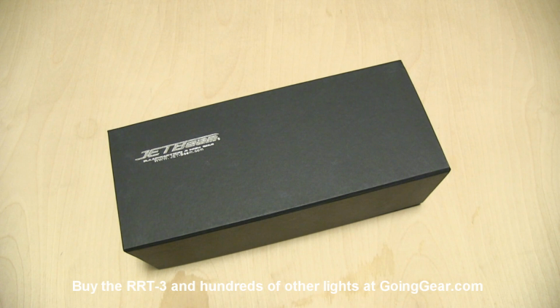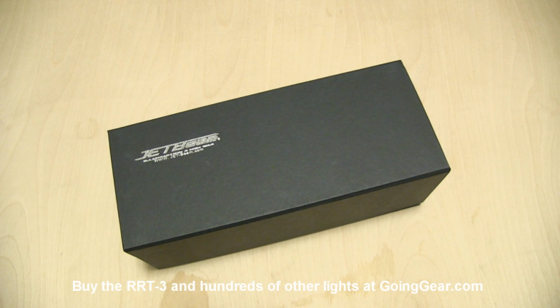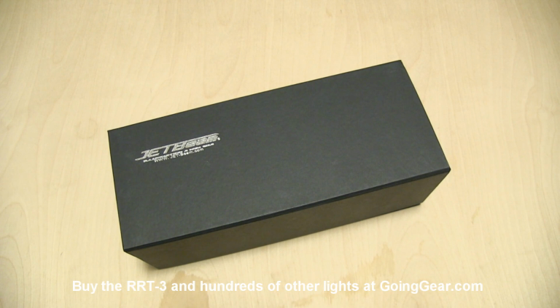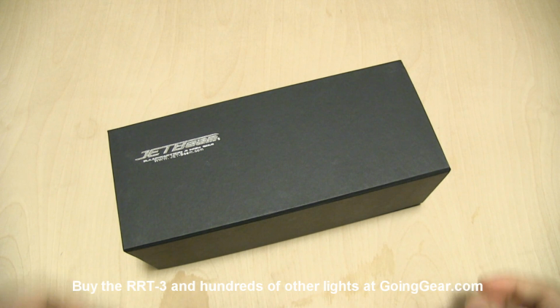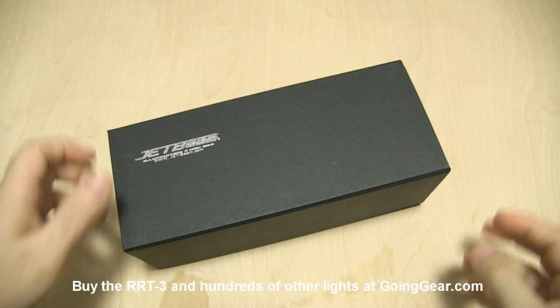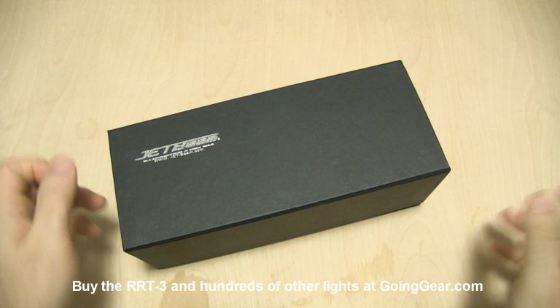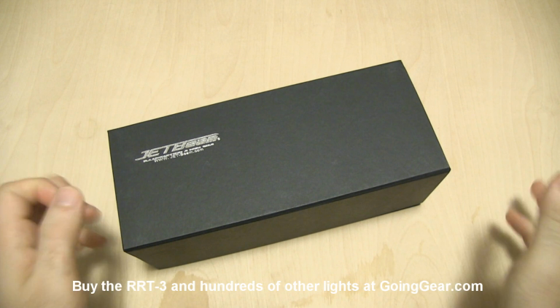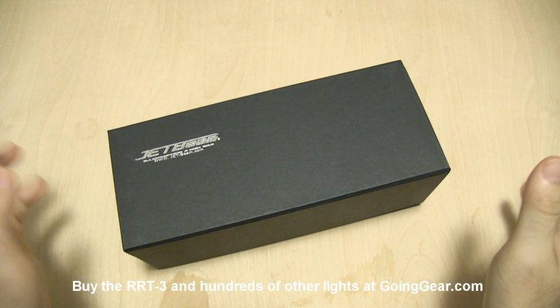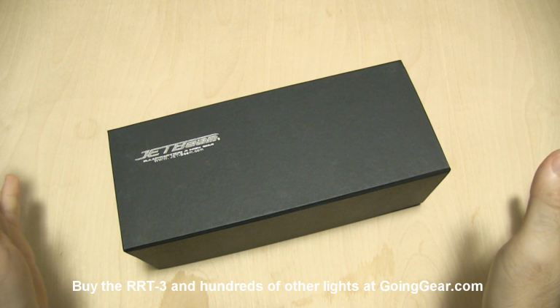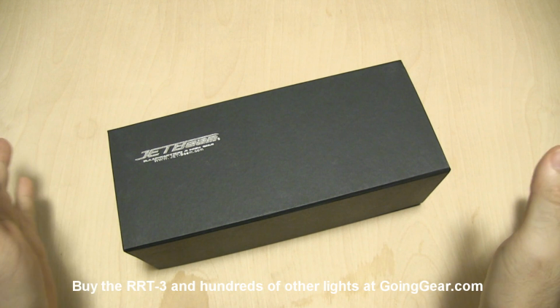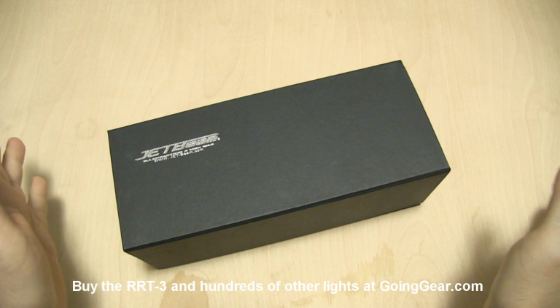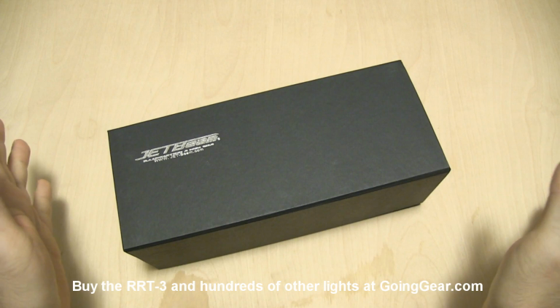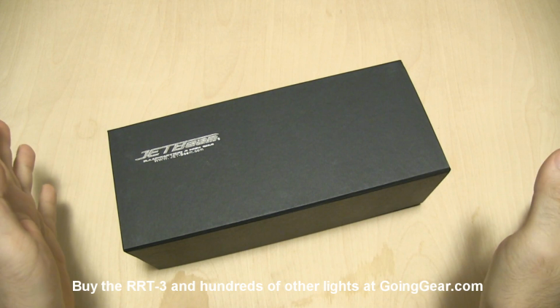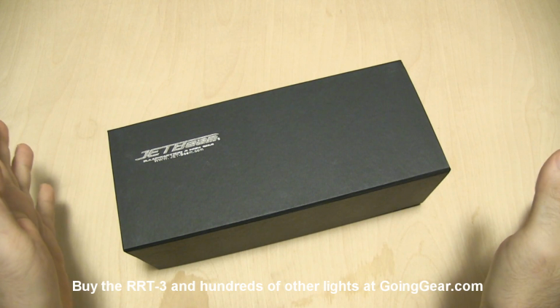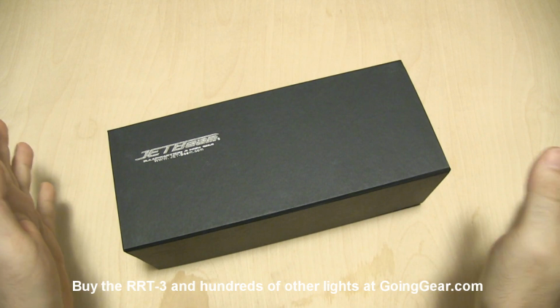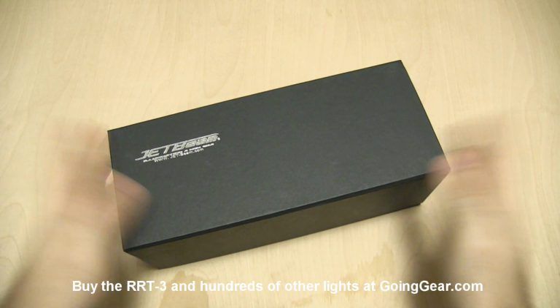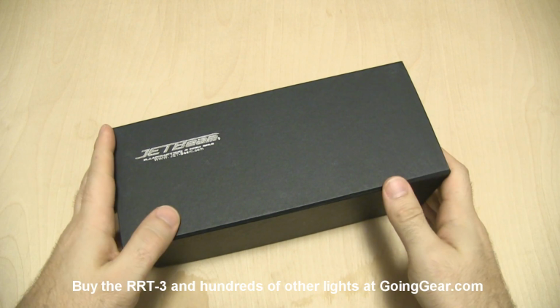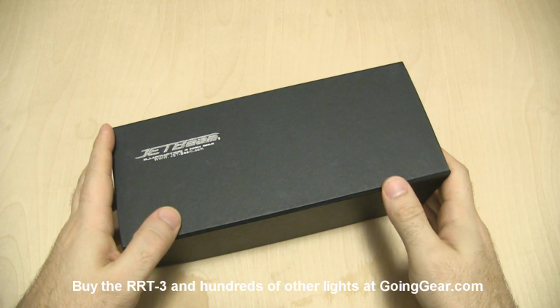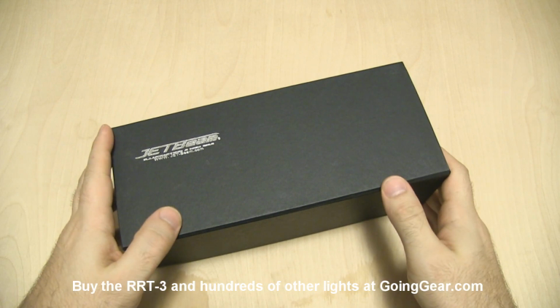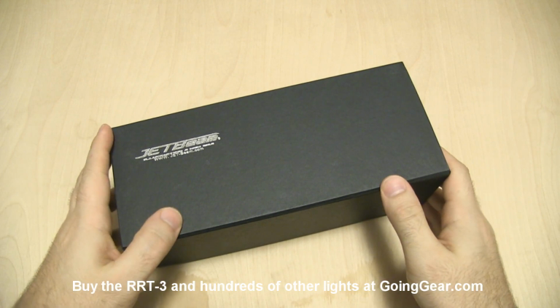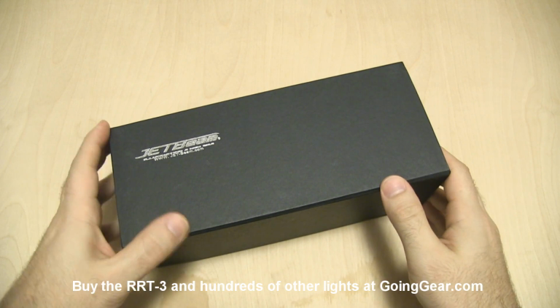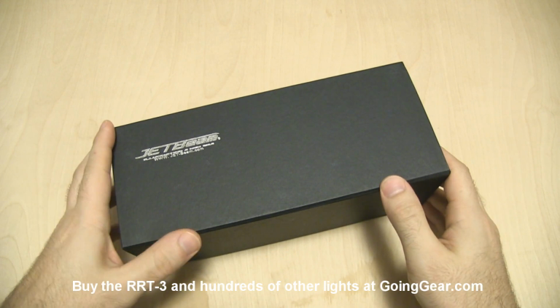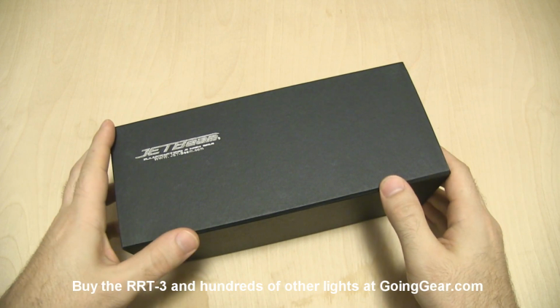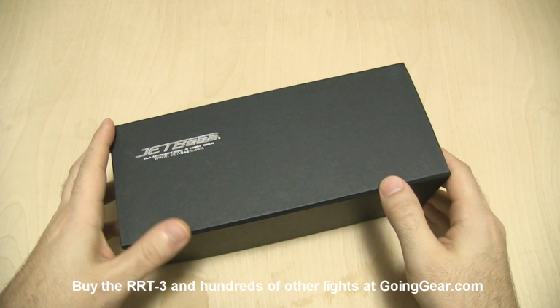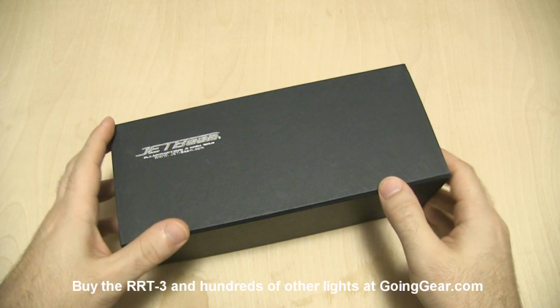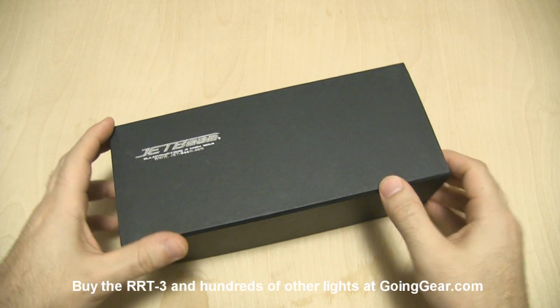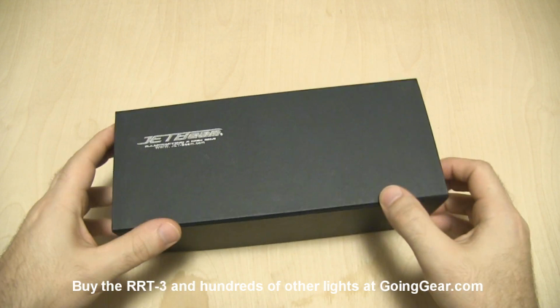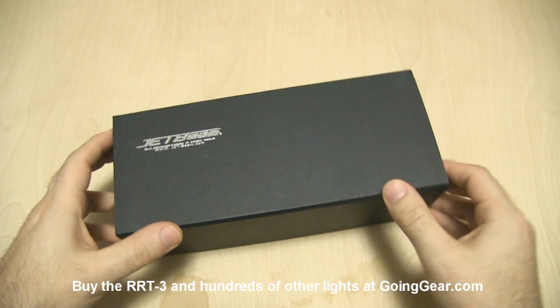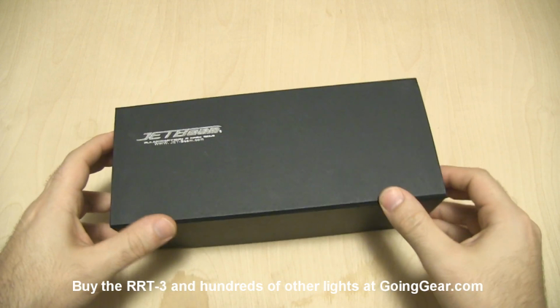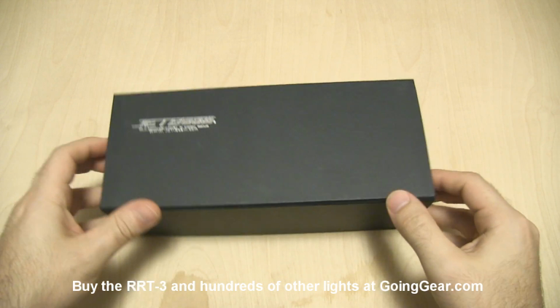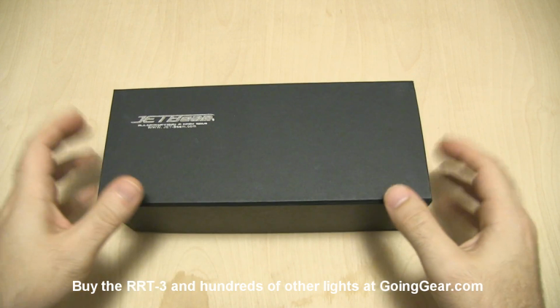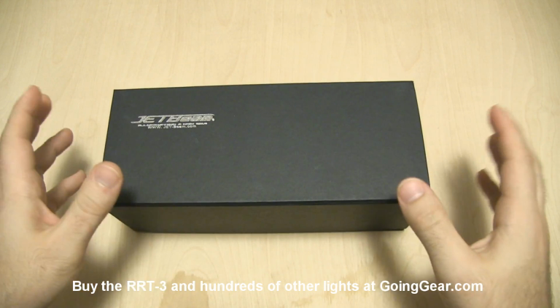Hey guys, it's Marshall from Going Gear and today we're going to take a look at the new version of the JetBeam RRT3.